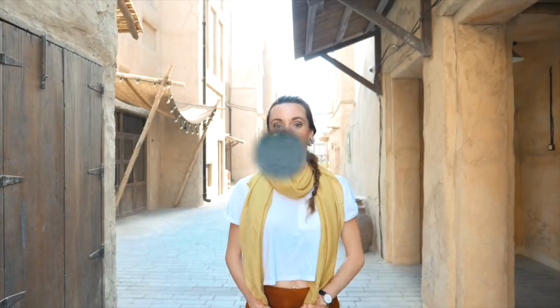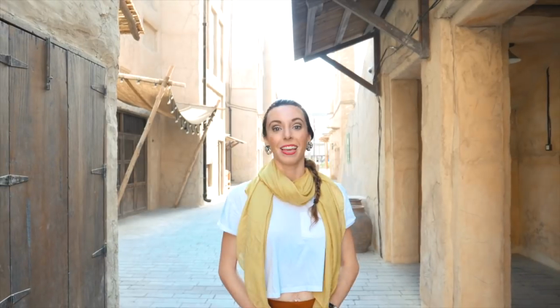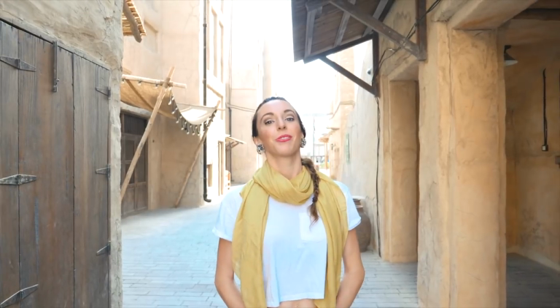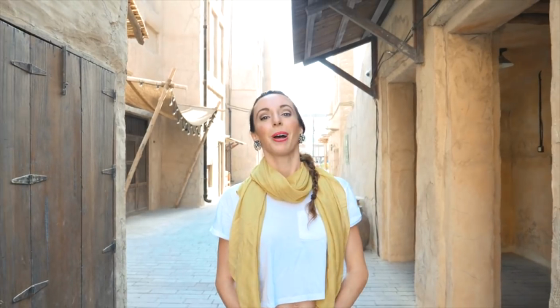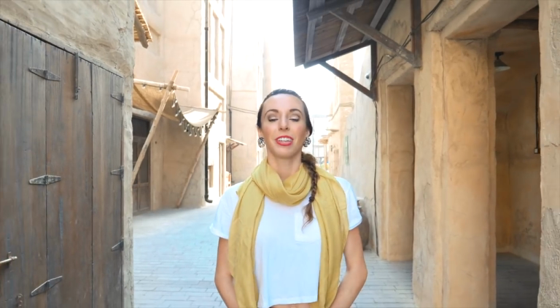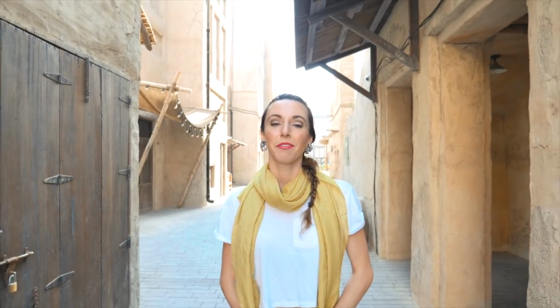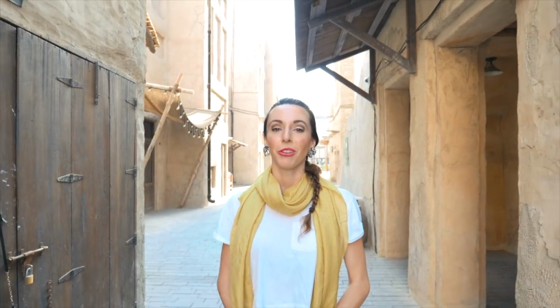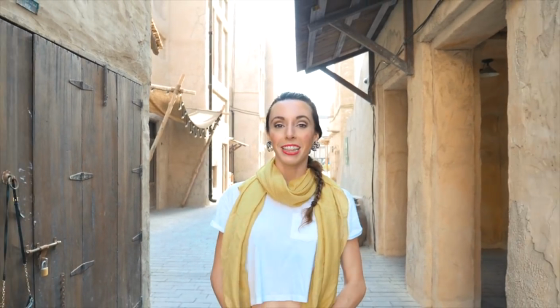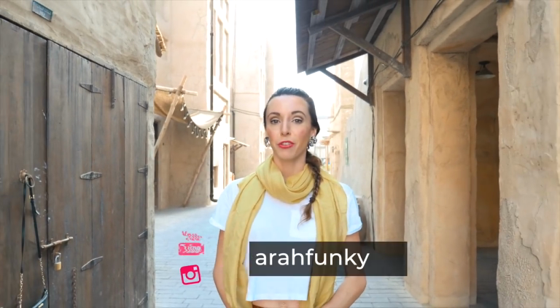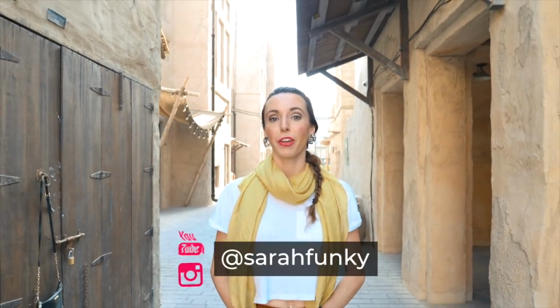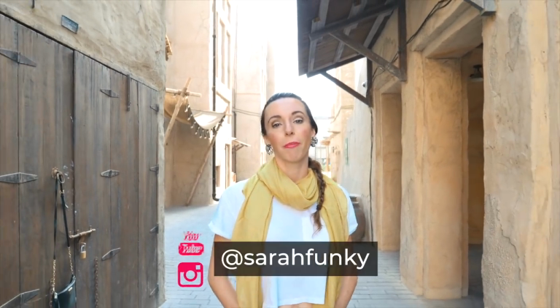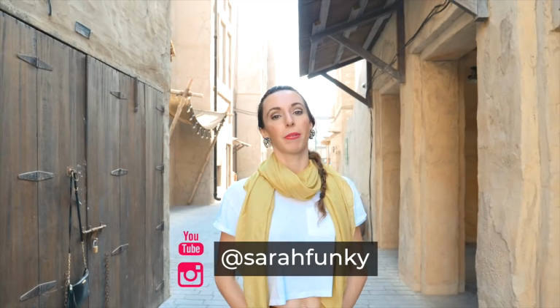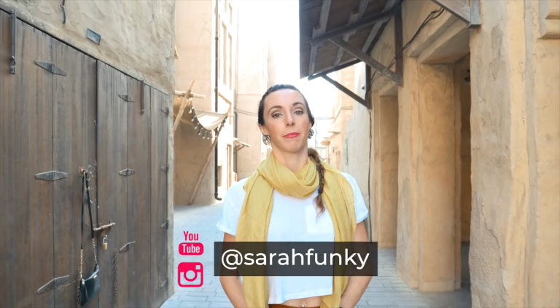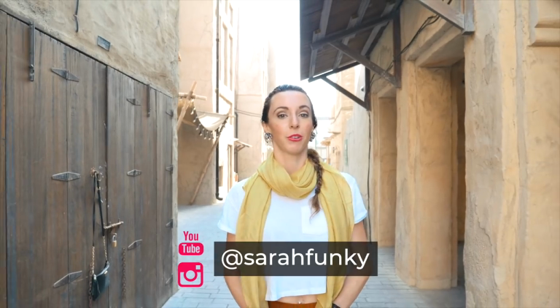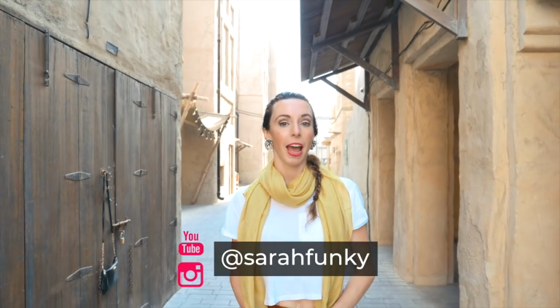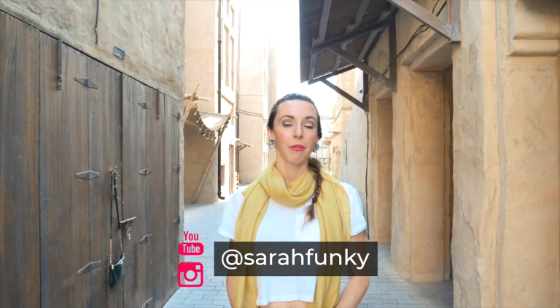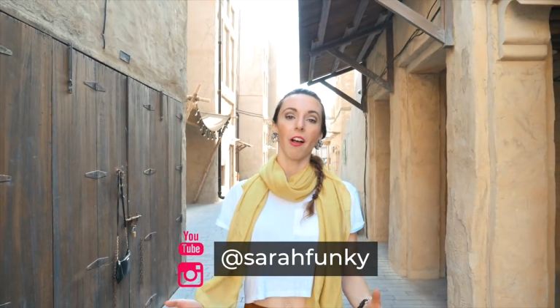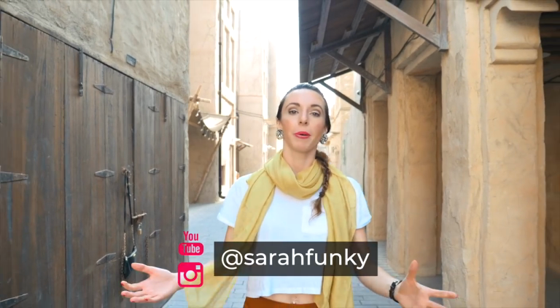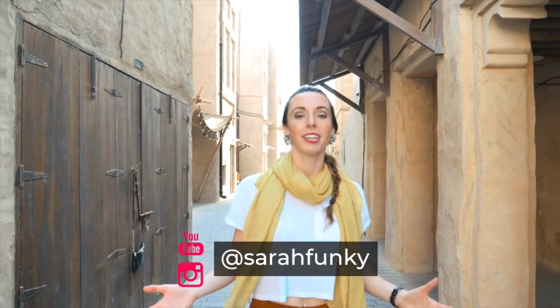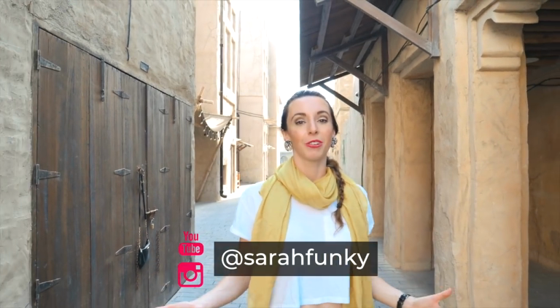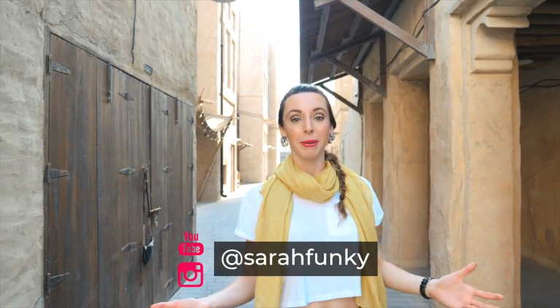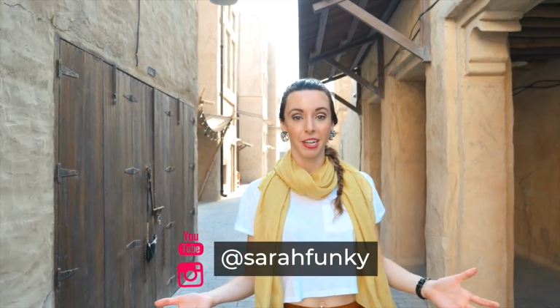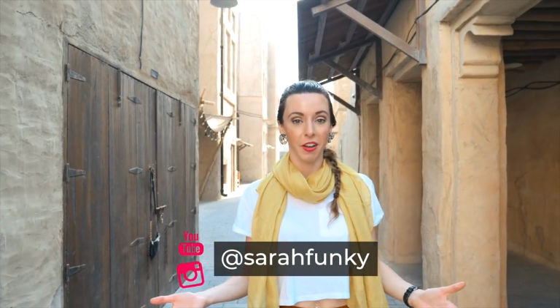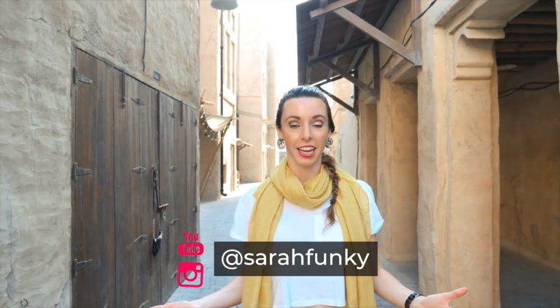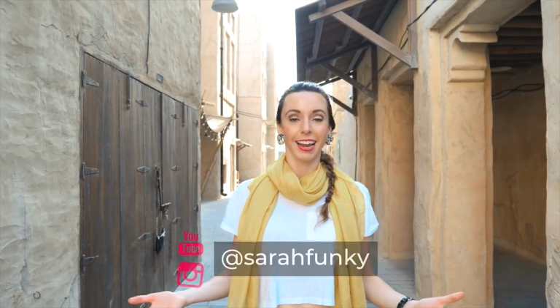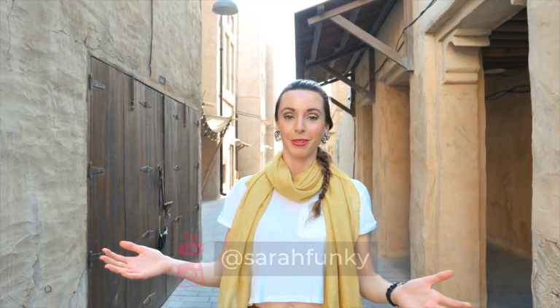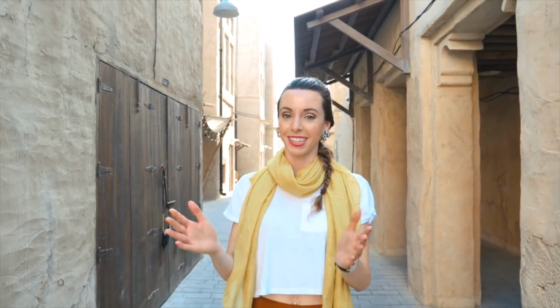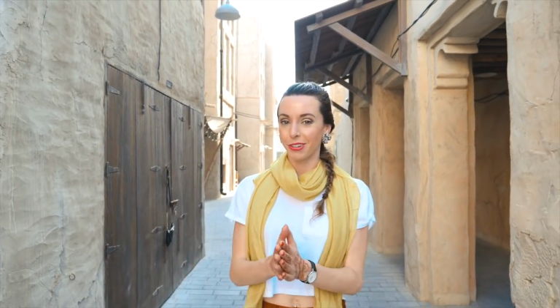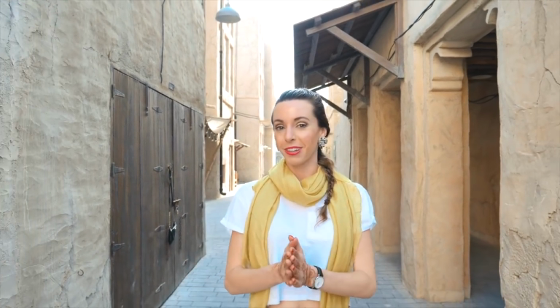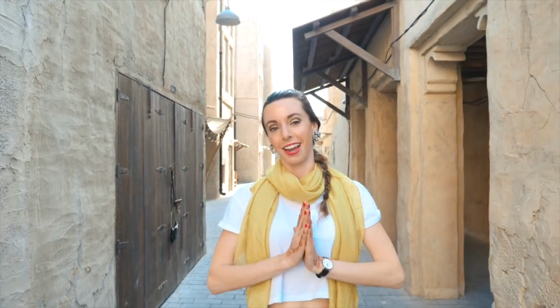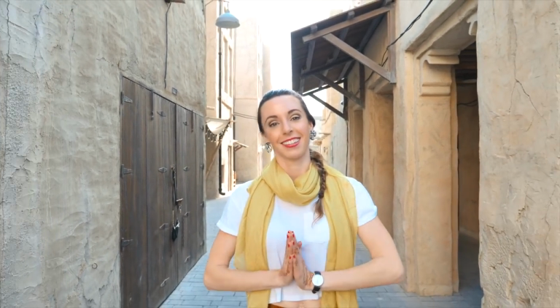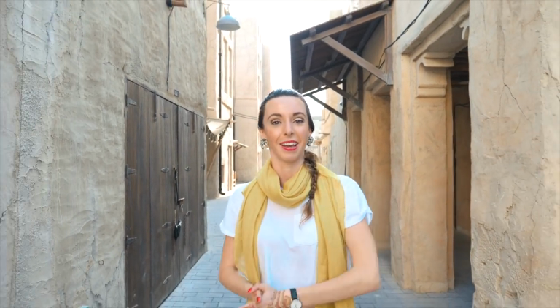Thanks for watching. If you like this video, remember to subscribe and follow me on Instagram at Sarah Funke. I'll see you next time.